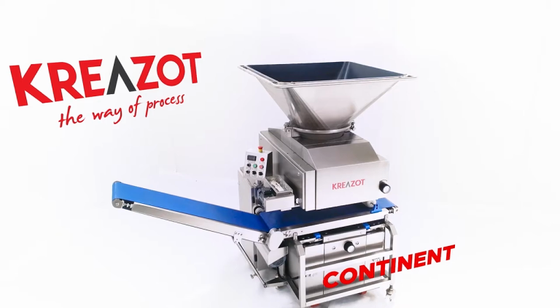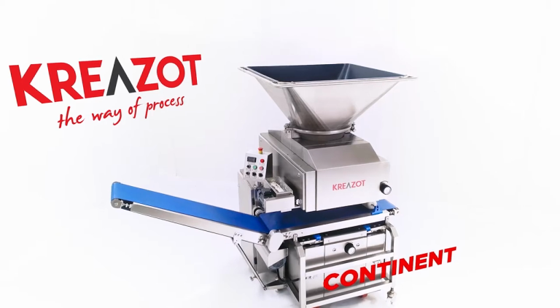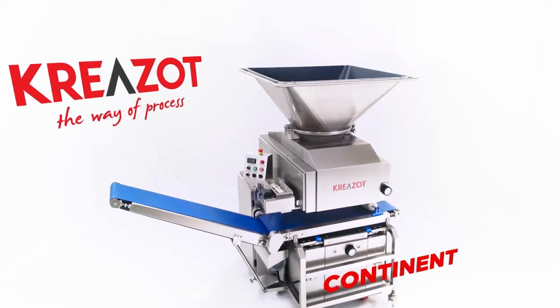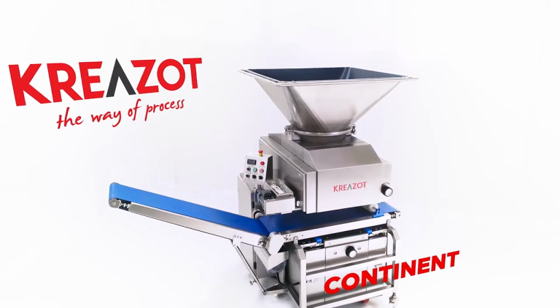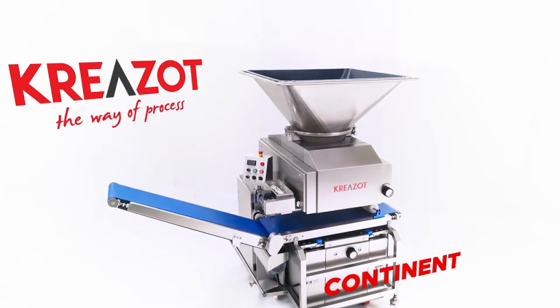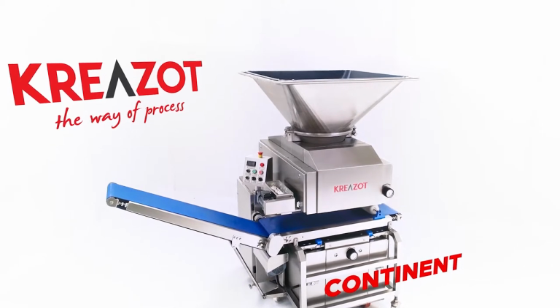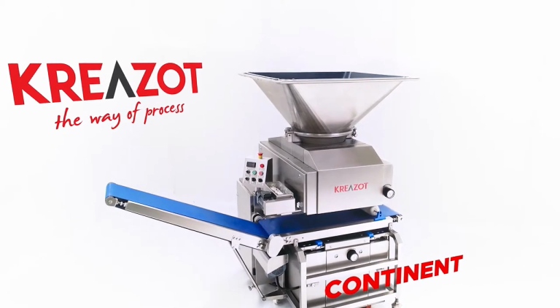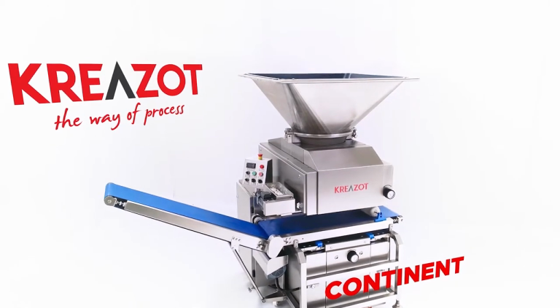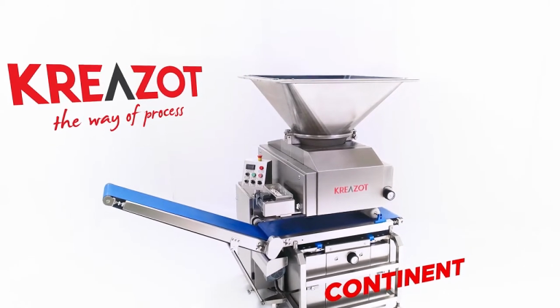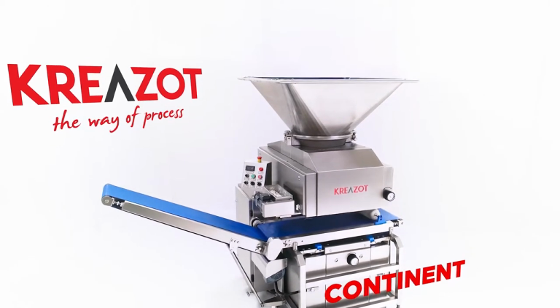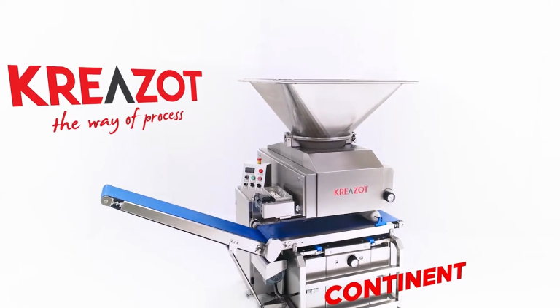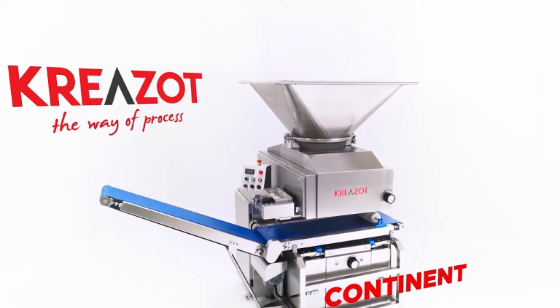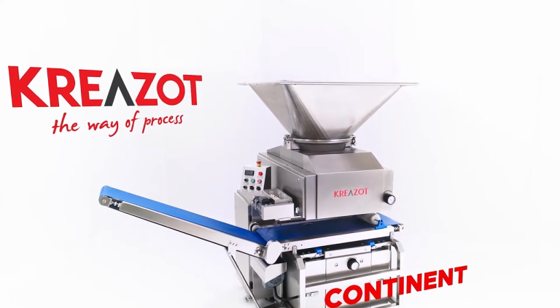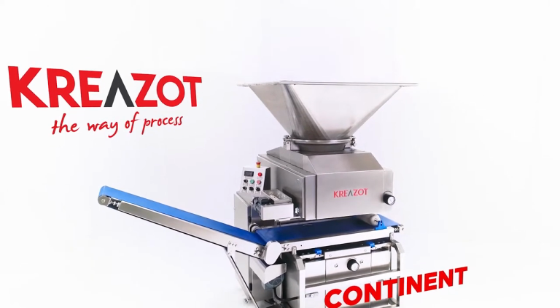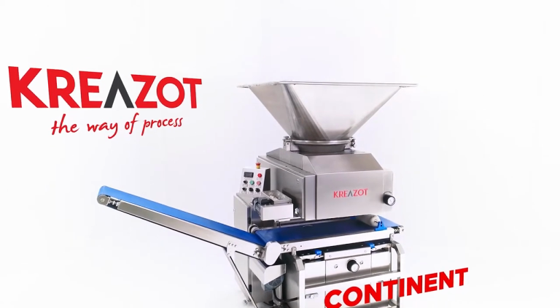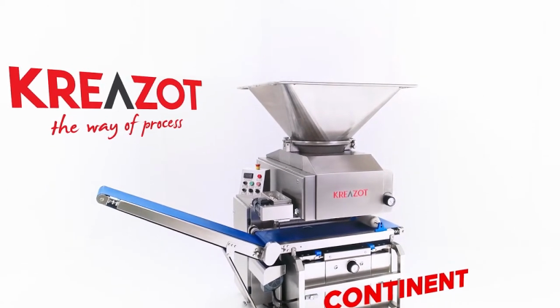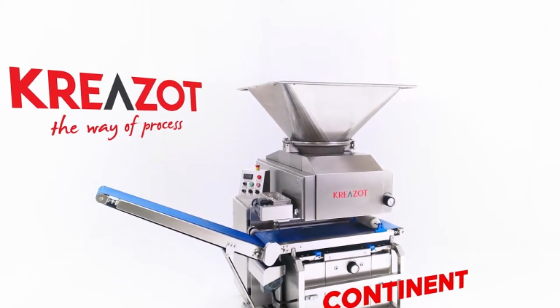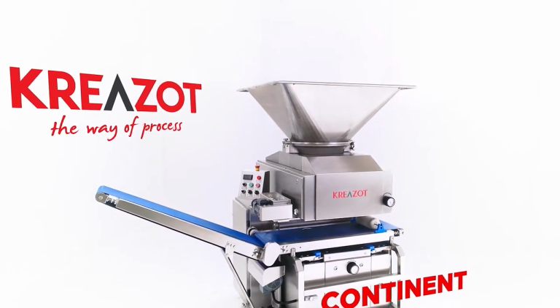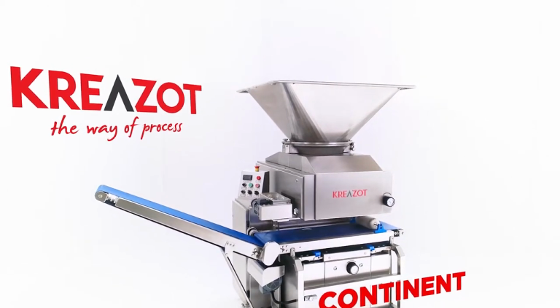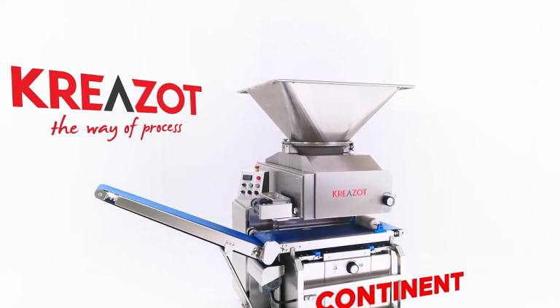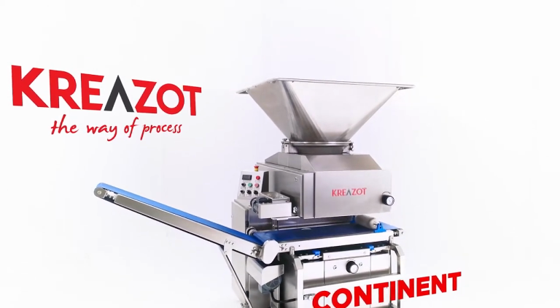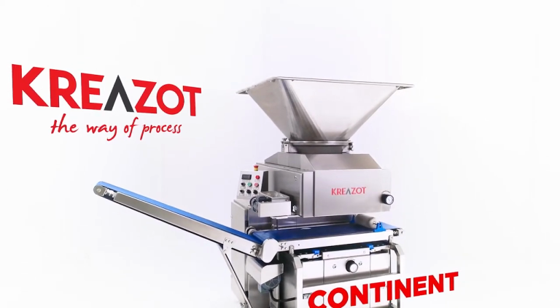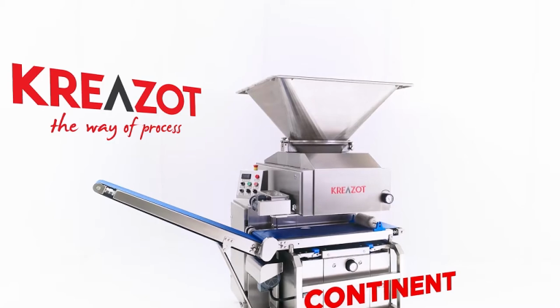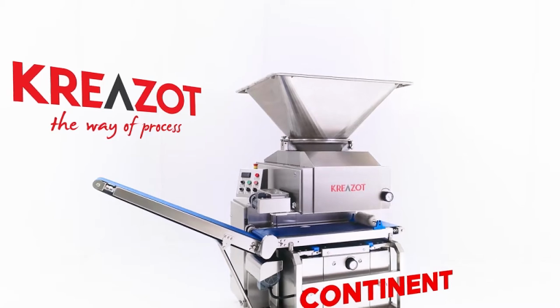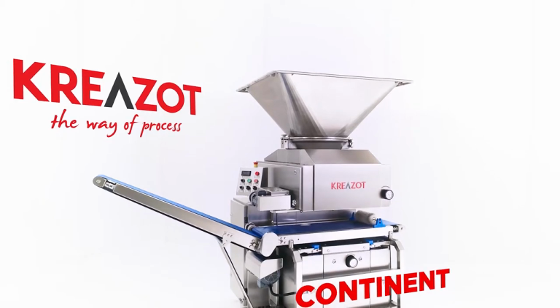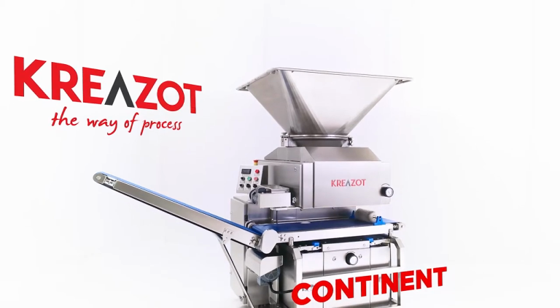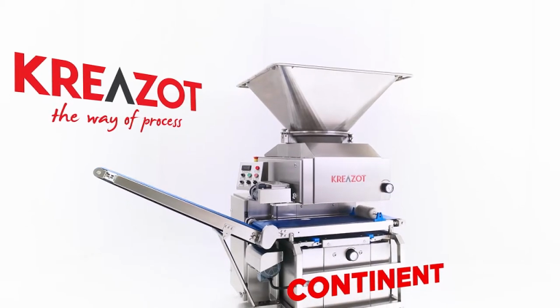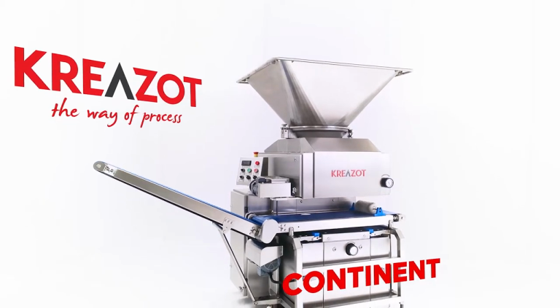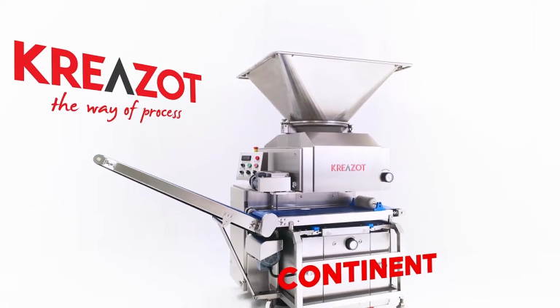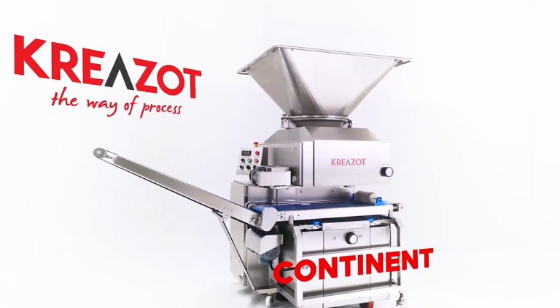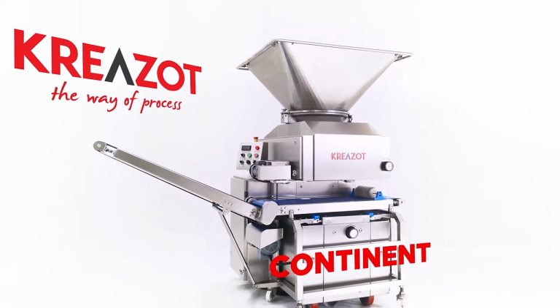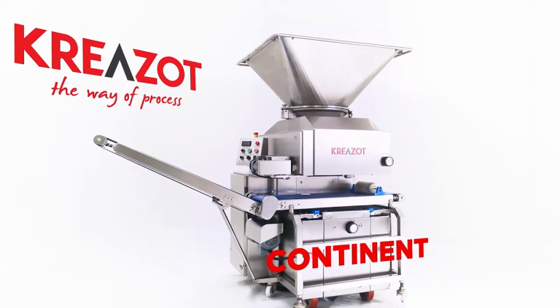Creza dough divider, Continent. Suitable for all kinds of dough assortments, high accuracy, gentle dough dividing.